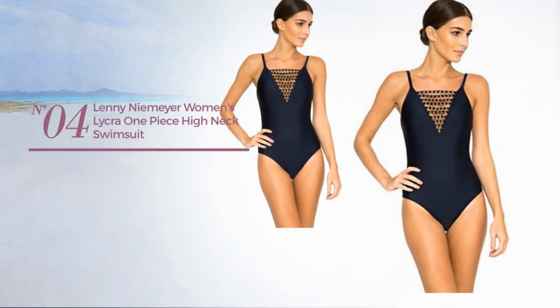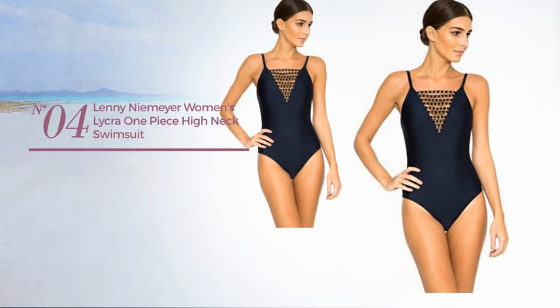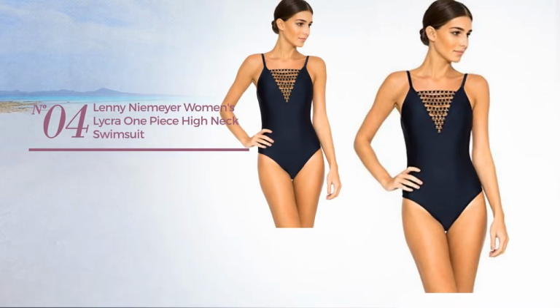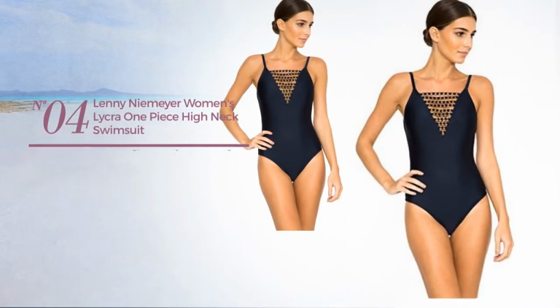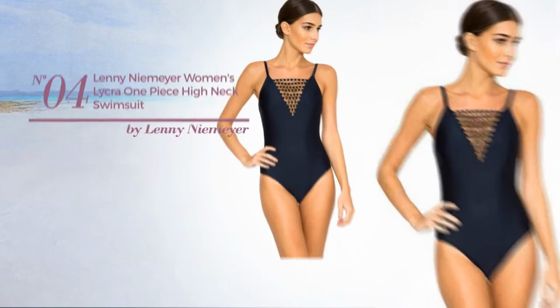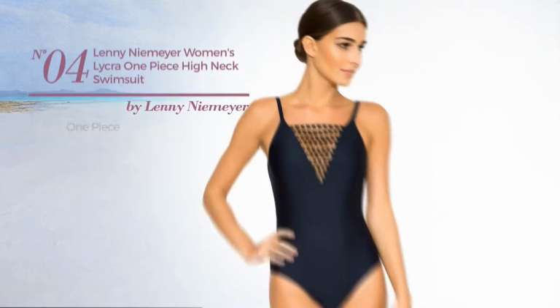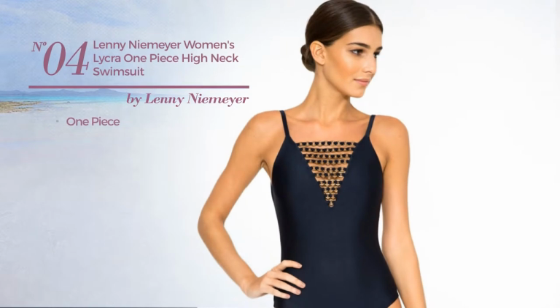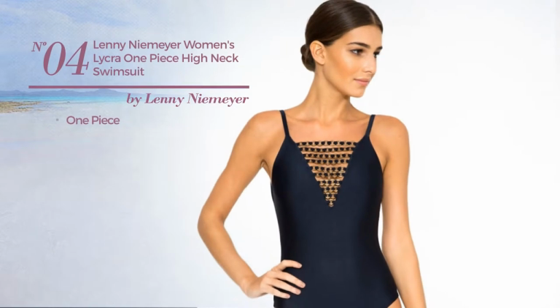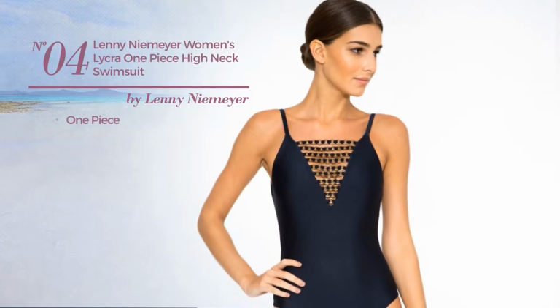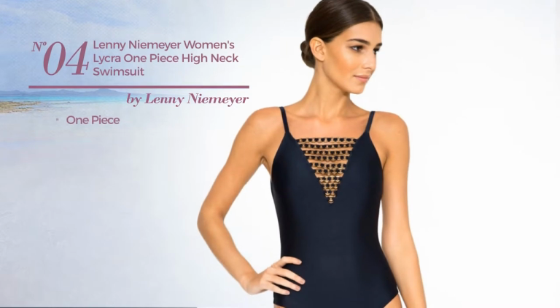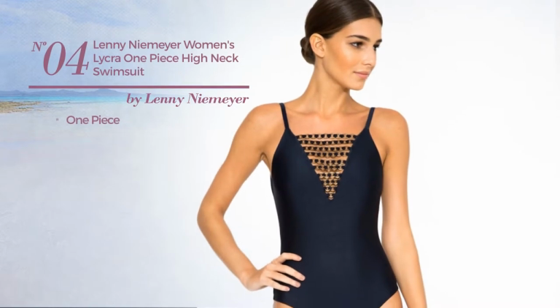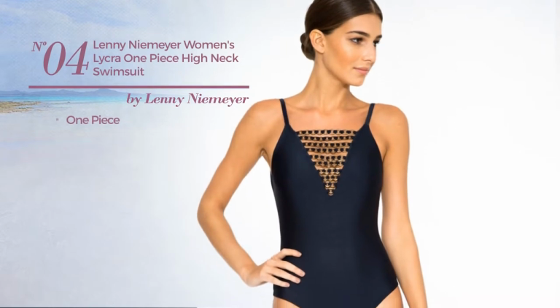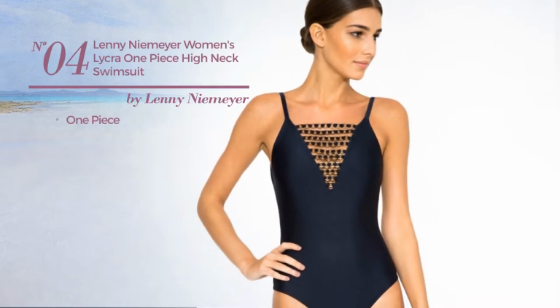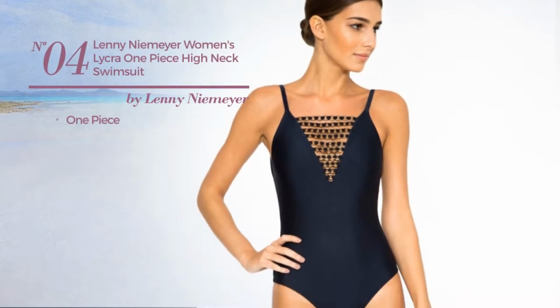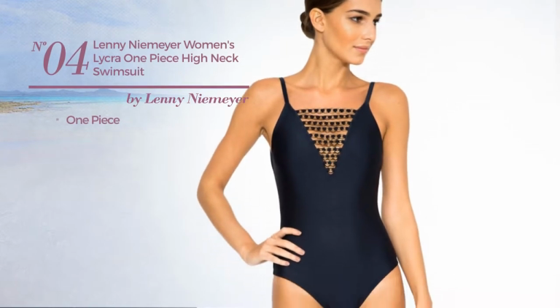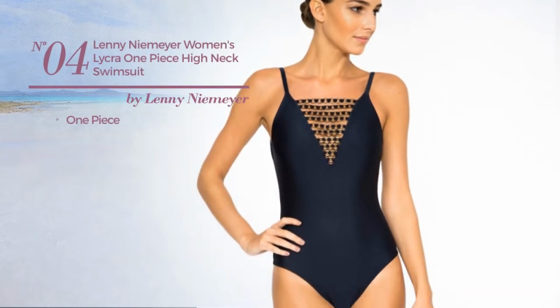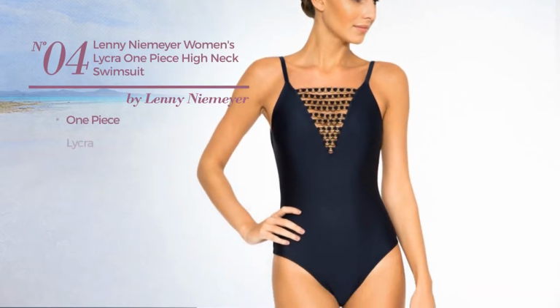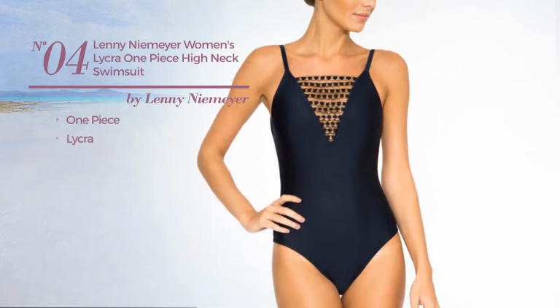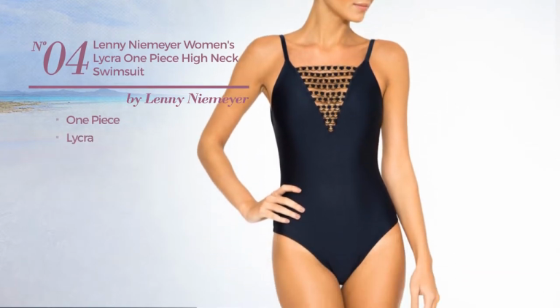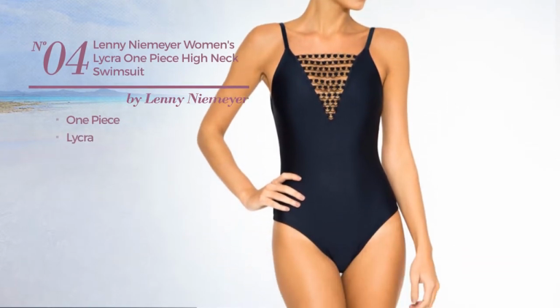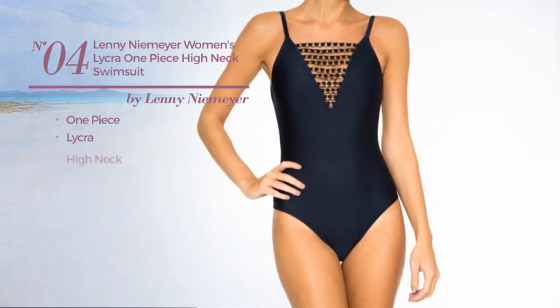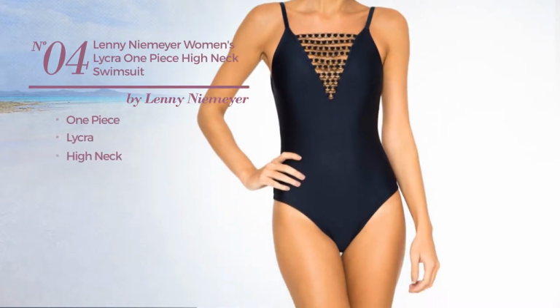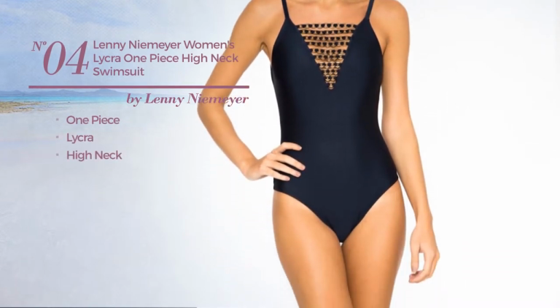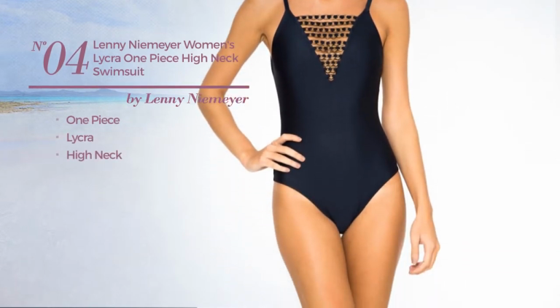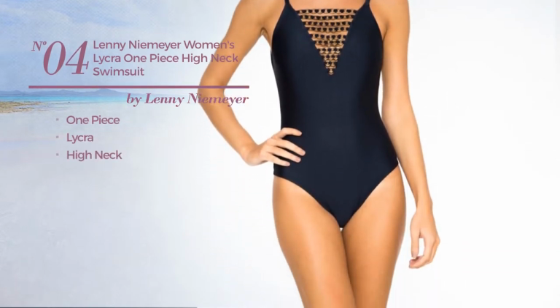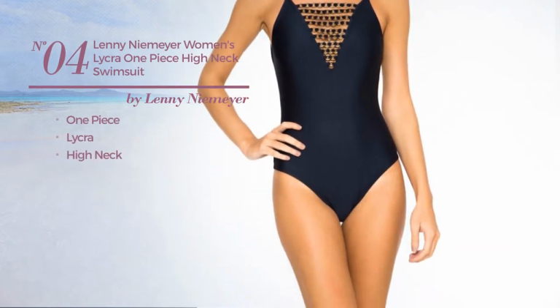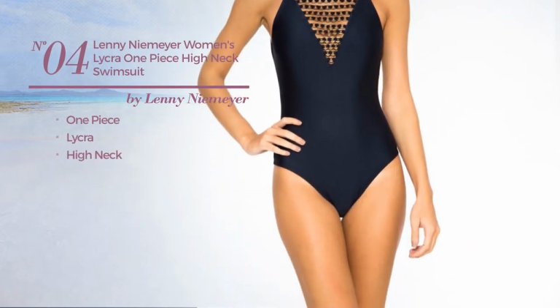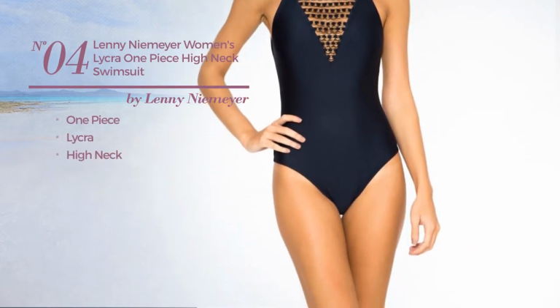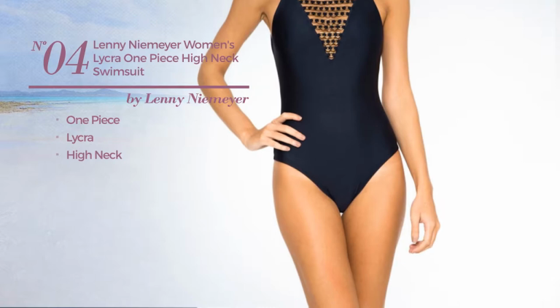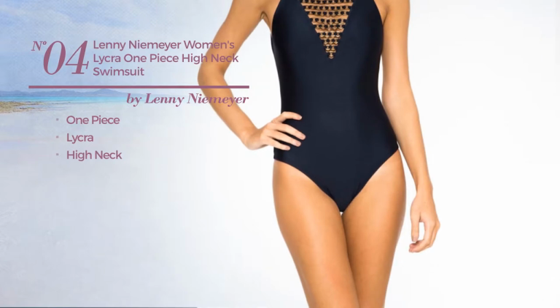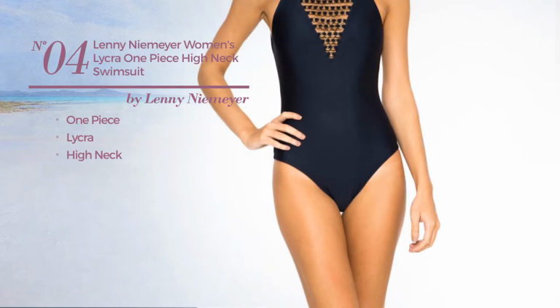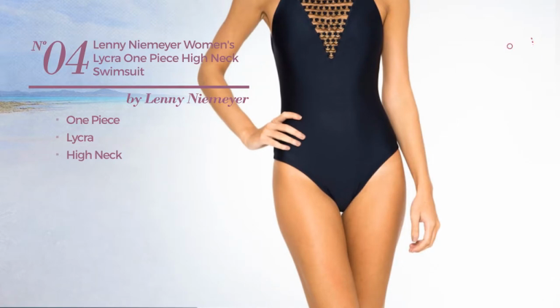Number 4. A one-piece swimsuit. Produced with lycra with a high neck. Available just in this color.